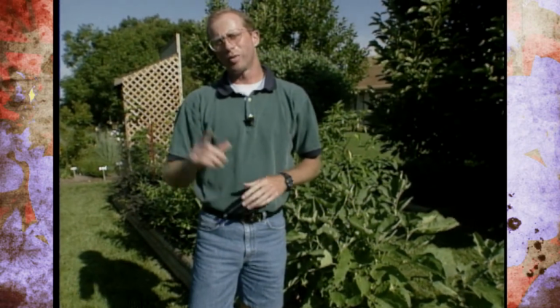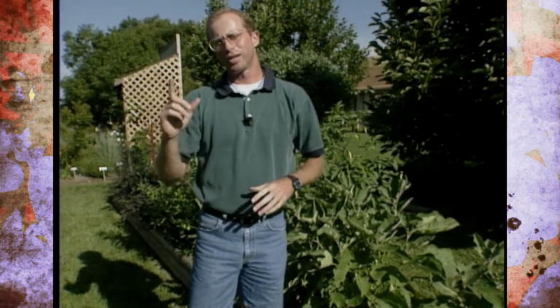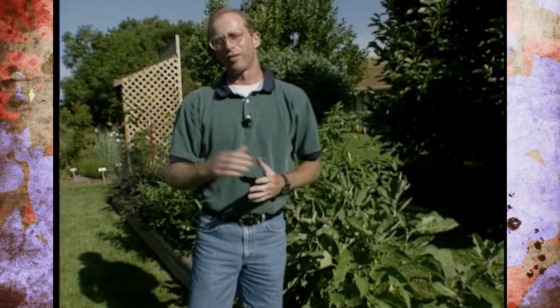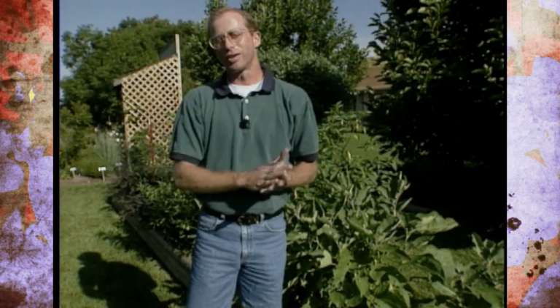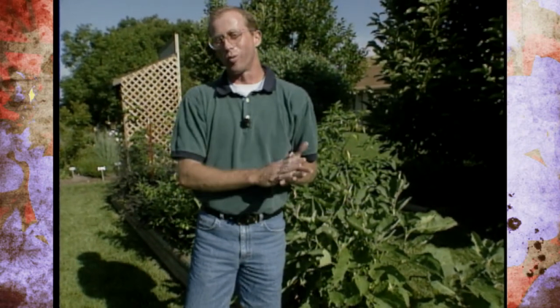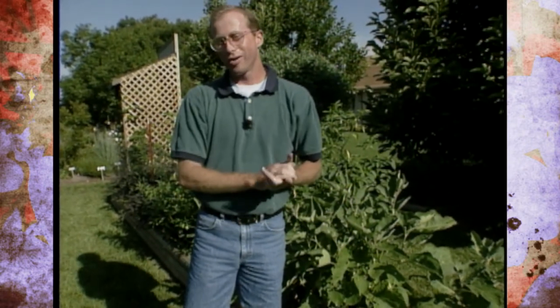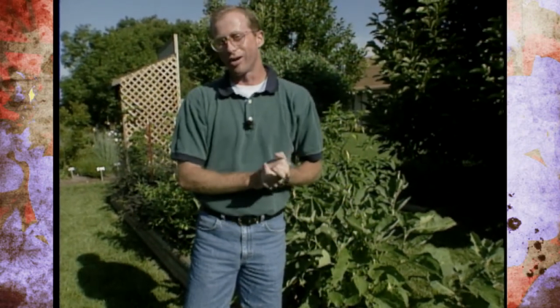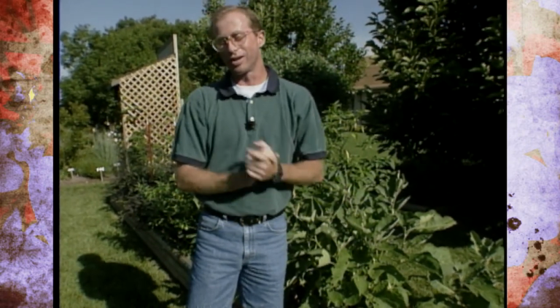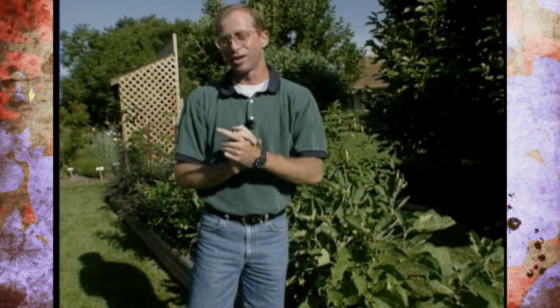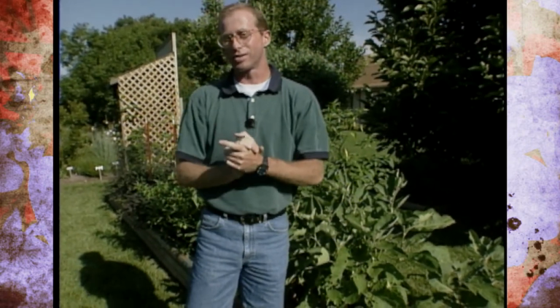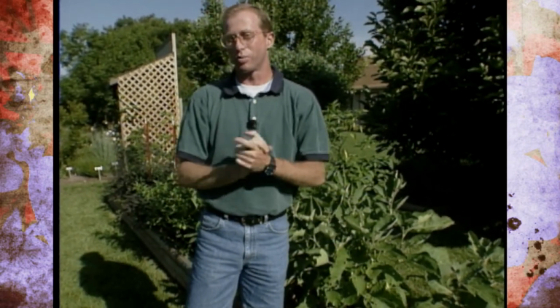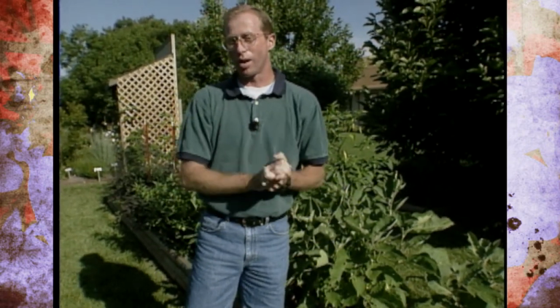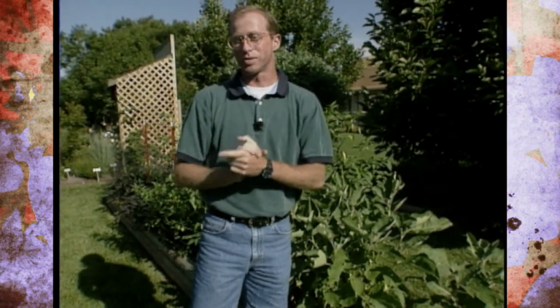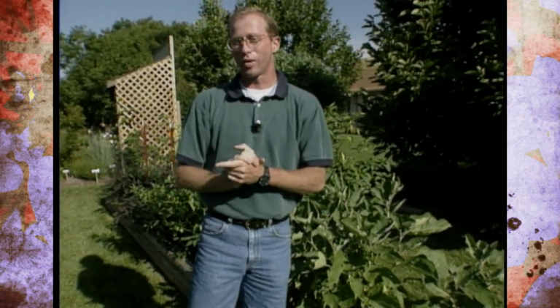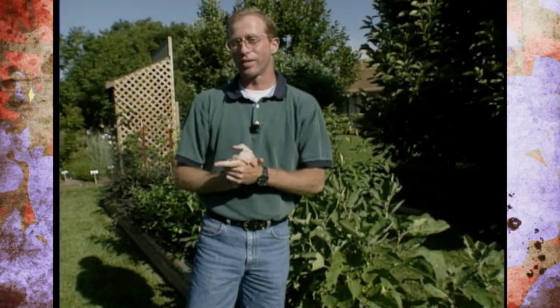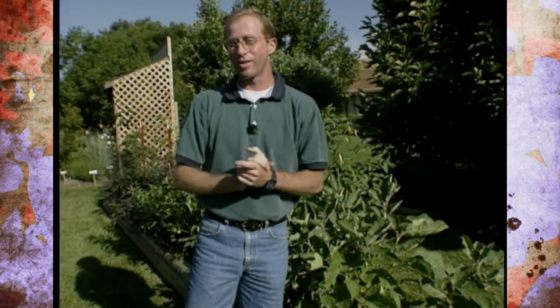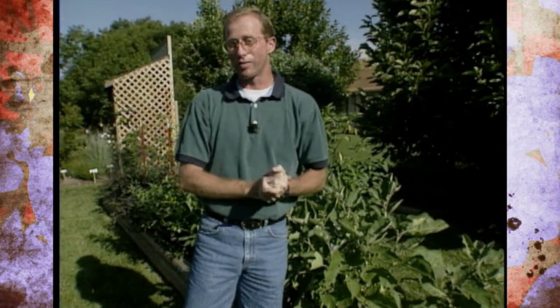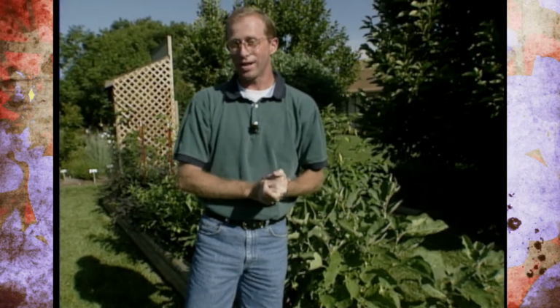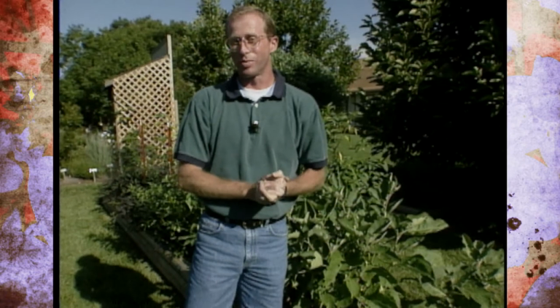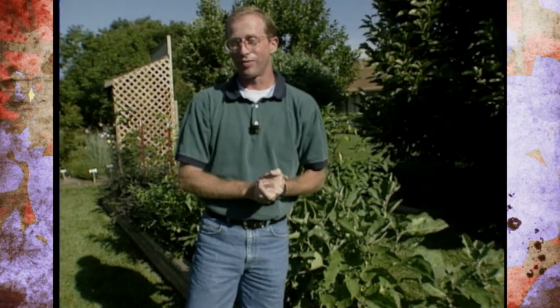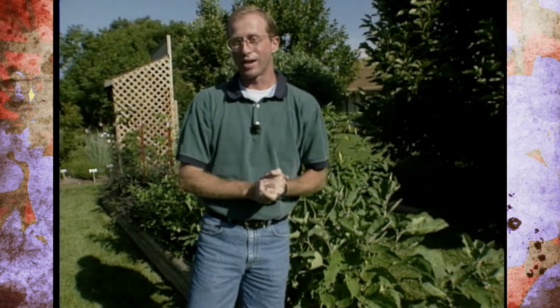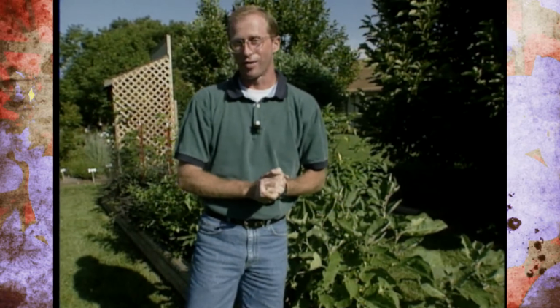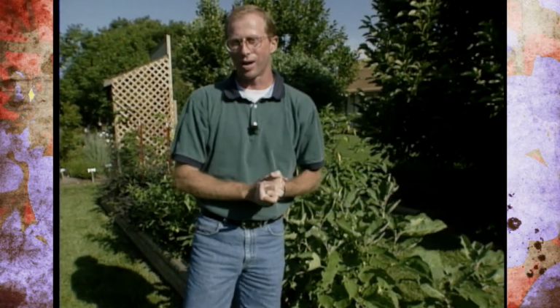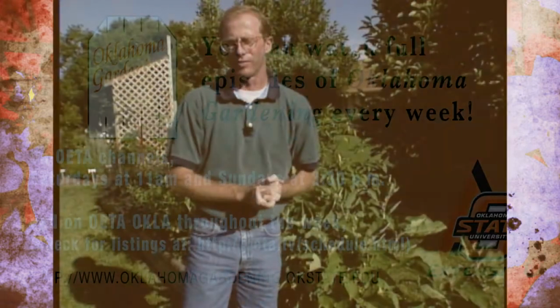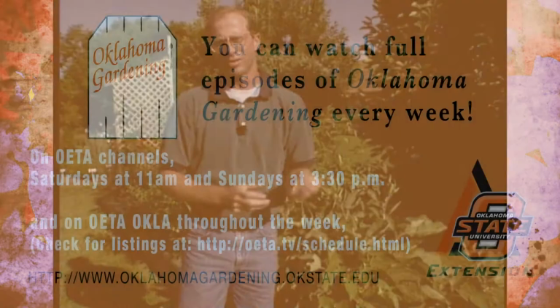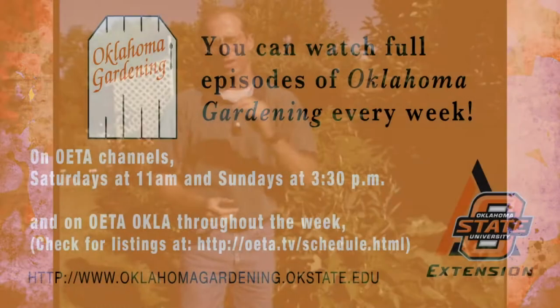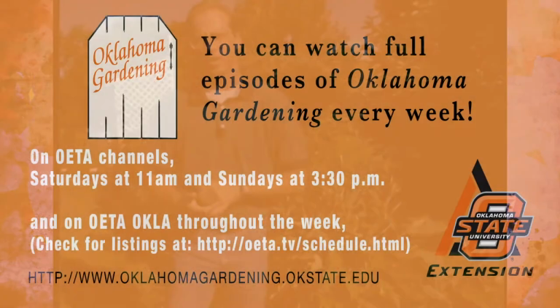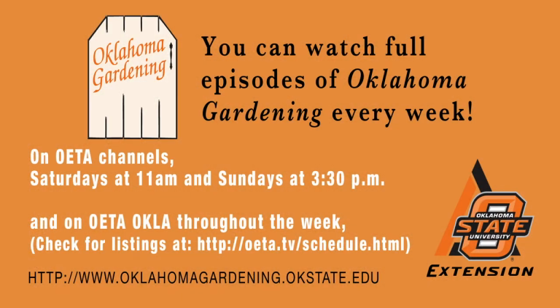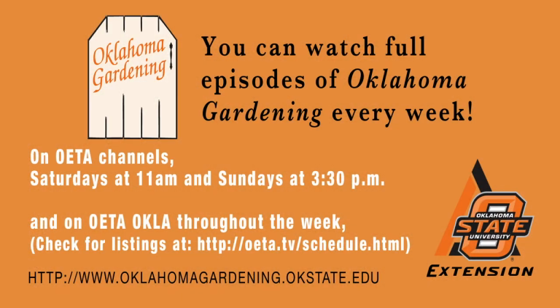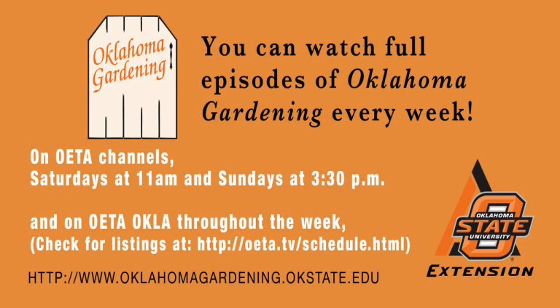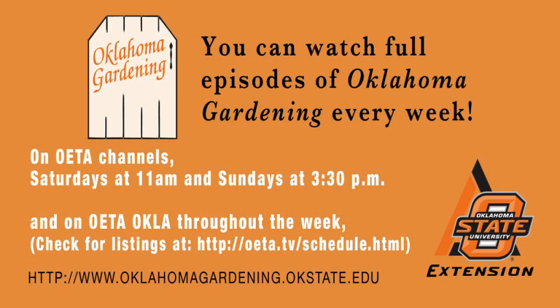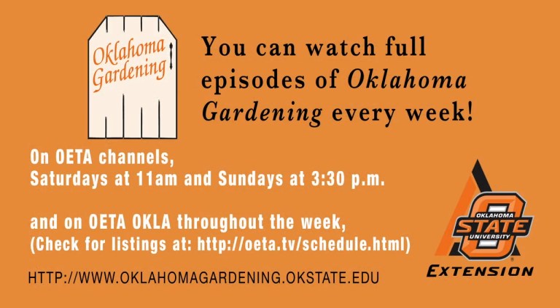Let's take a little bit different tour of the garden. I want to take you over to the water garden and show you some problems that we've actually been fighting for a couple of years. Come along and let's see what we're up to.